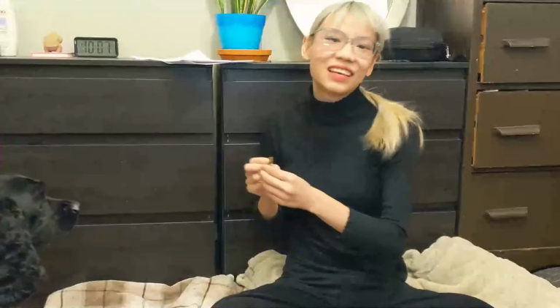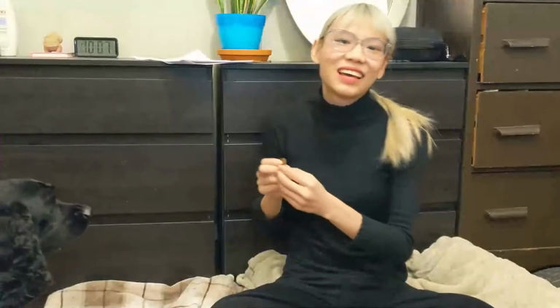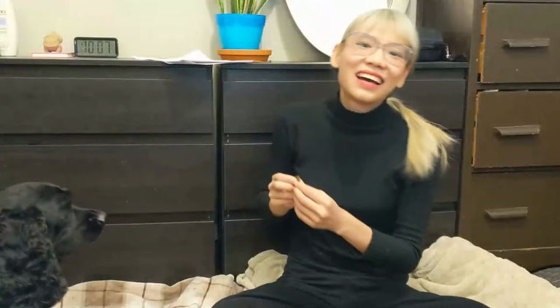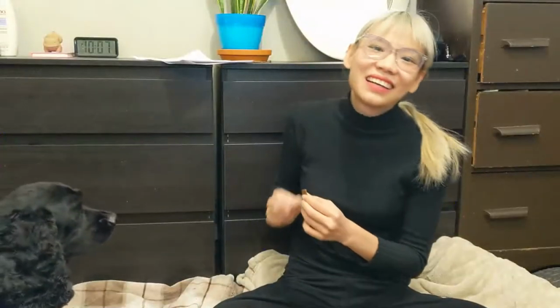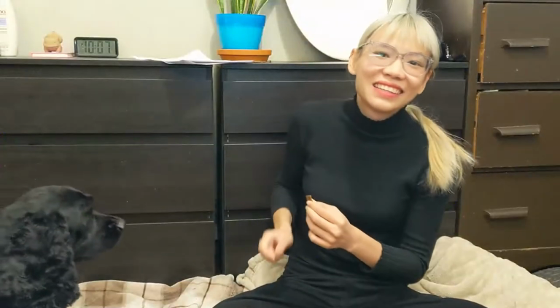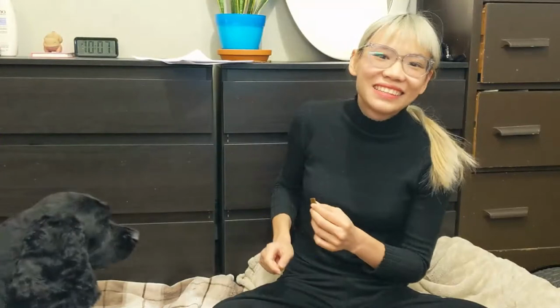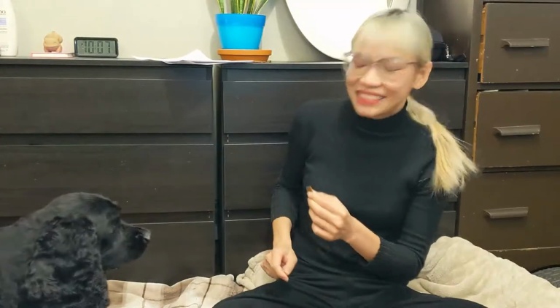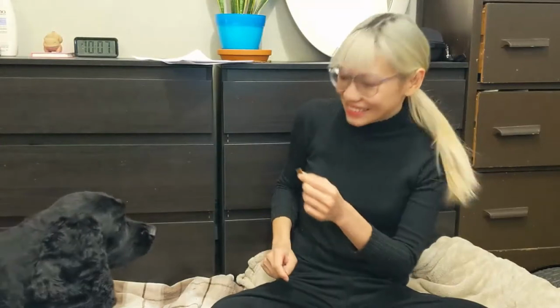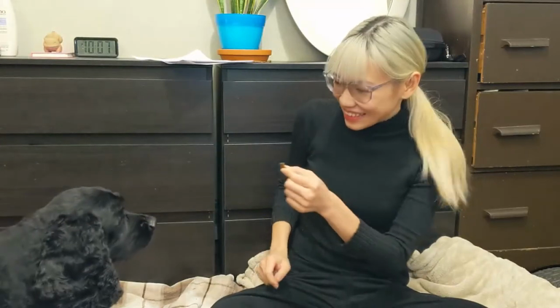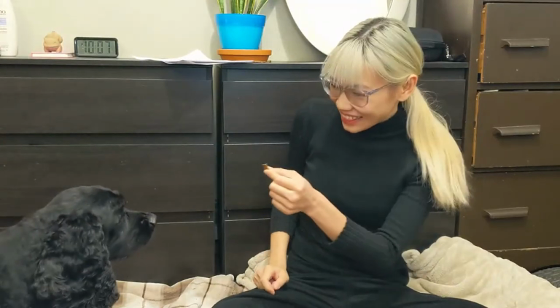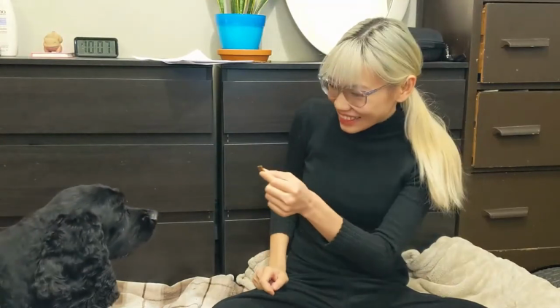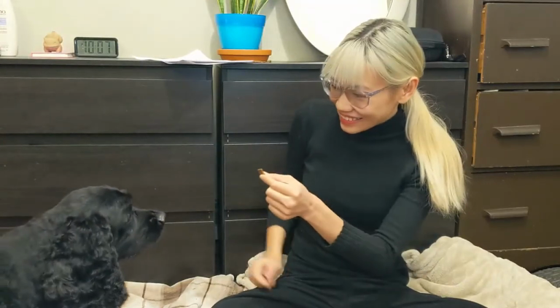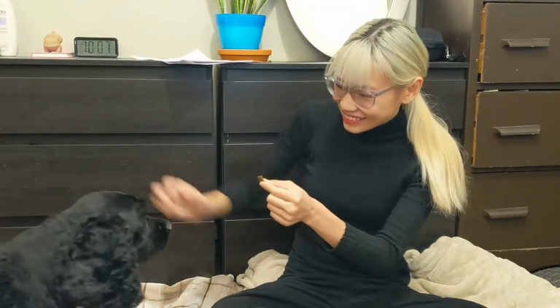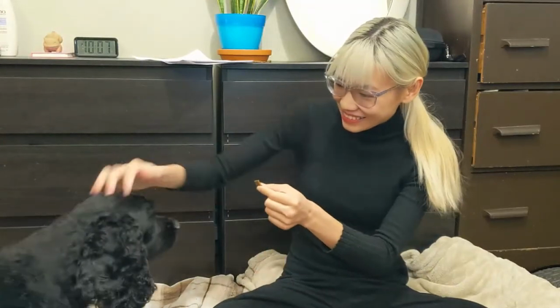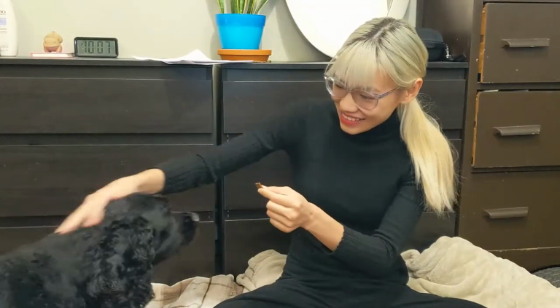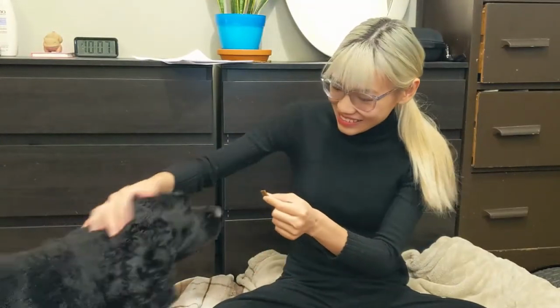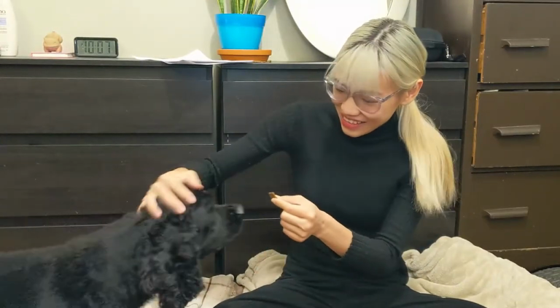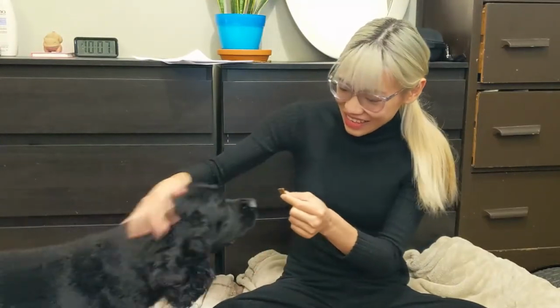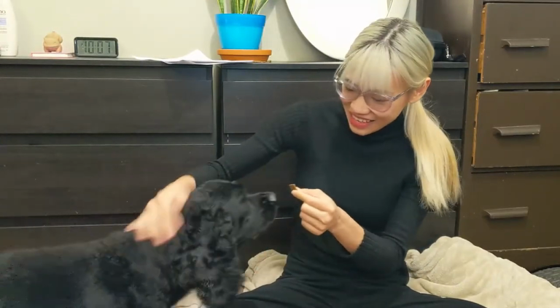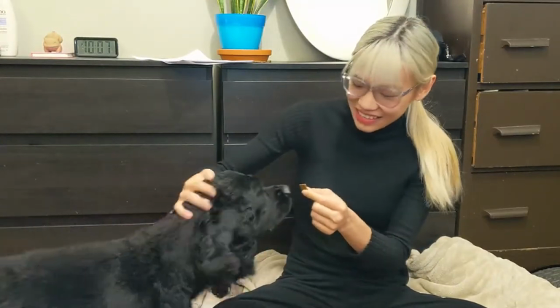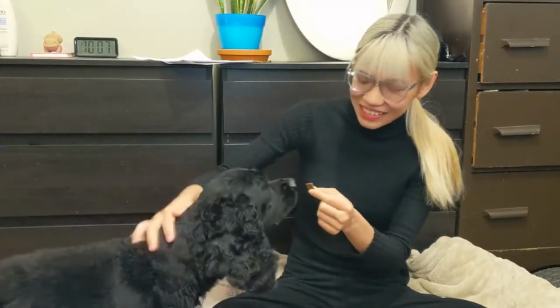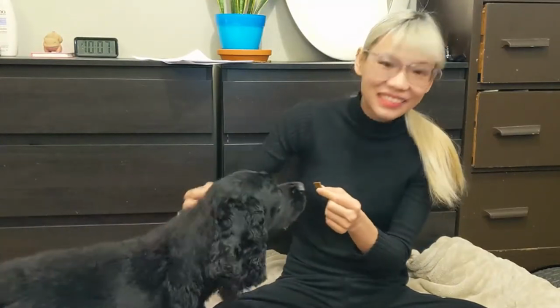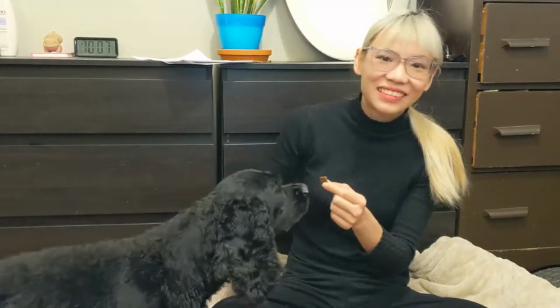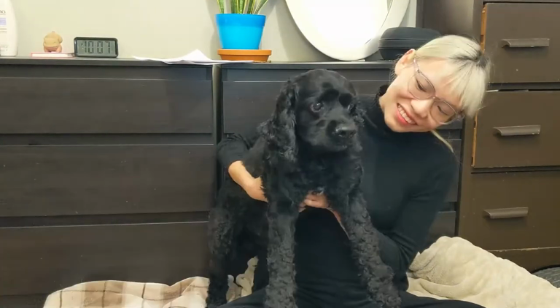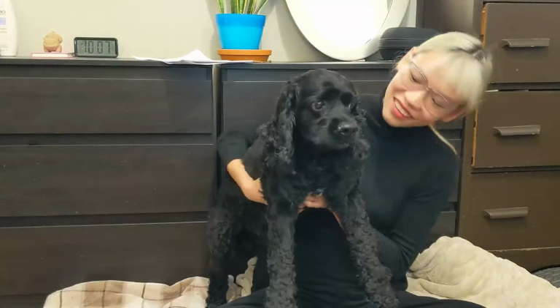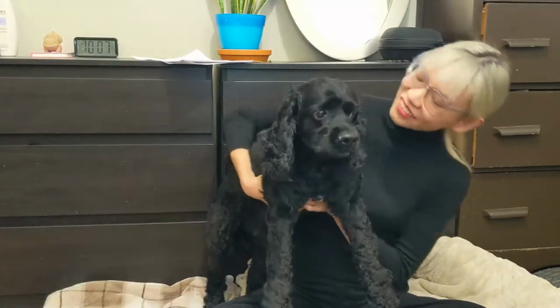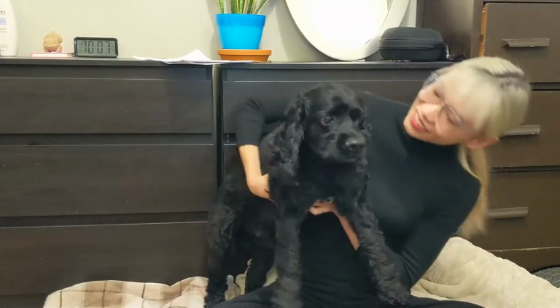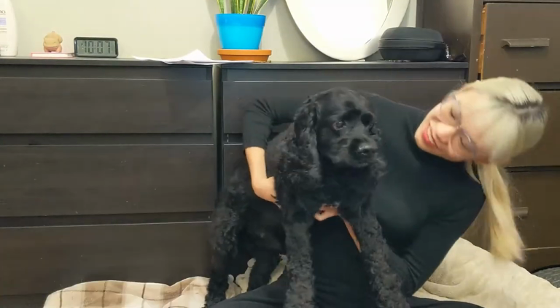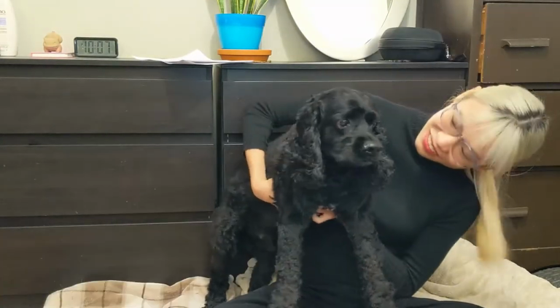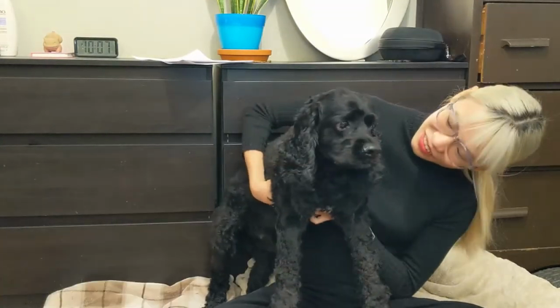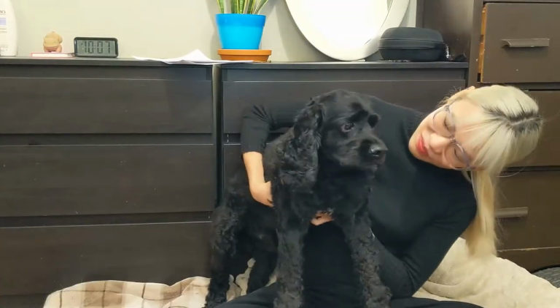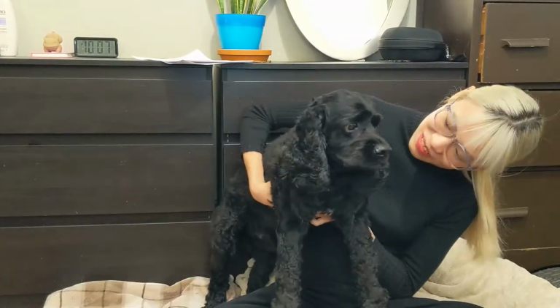Hi, it's Linda and this is egg. Are you eating something?